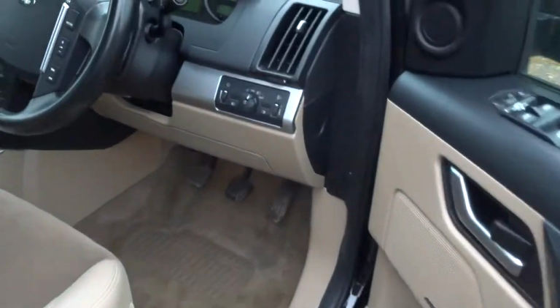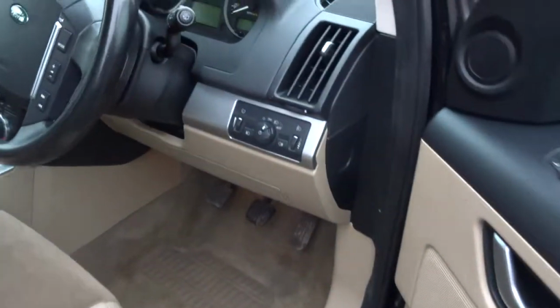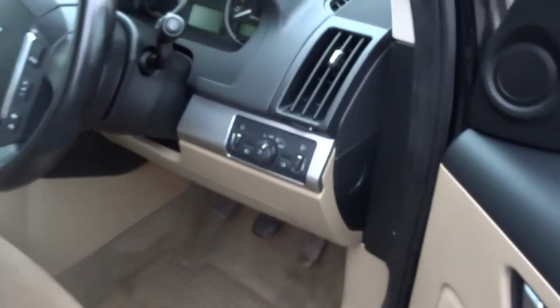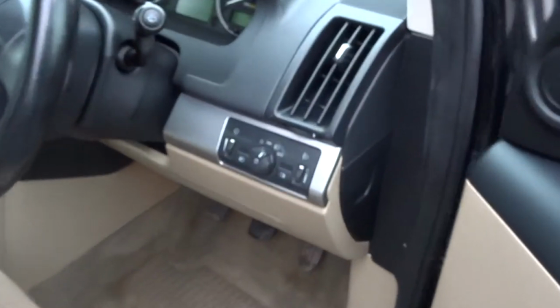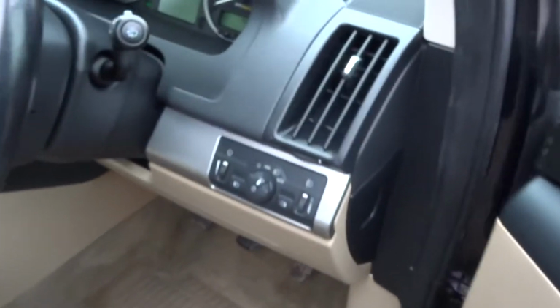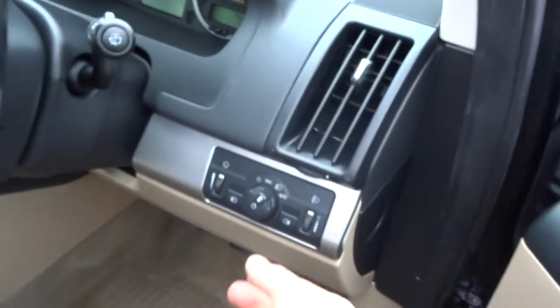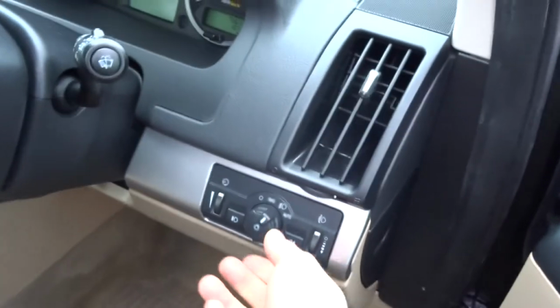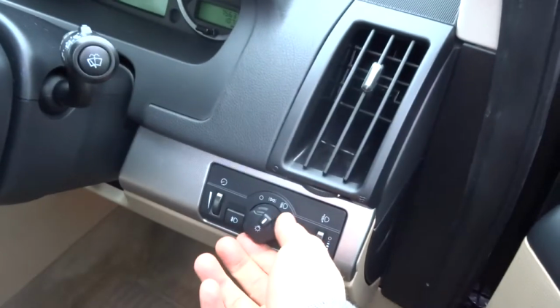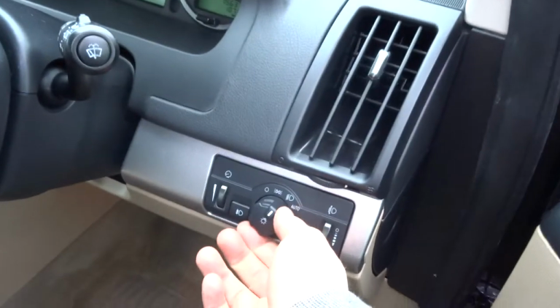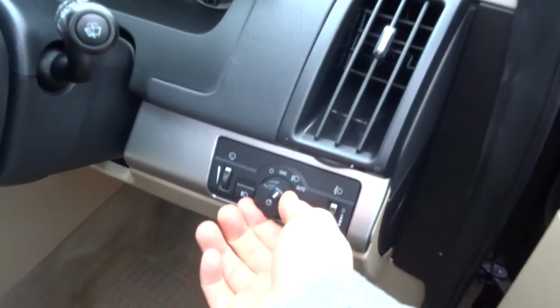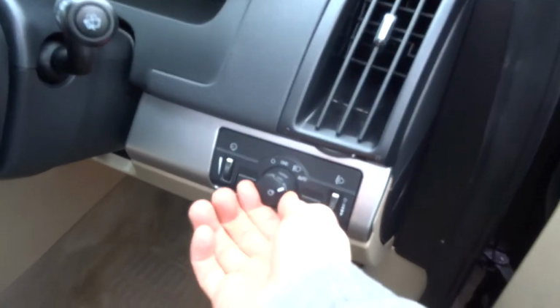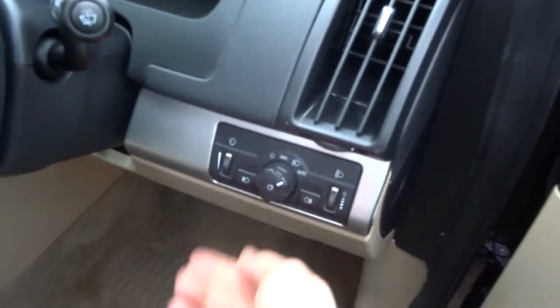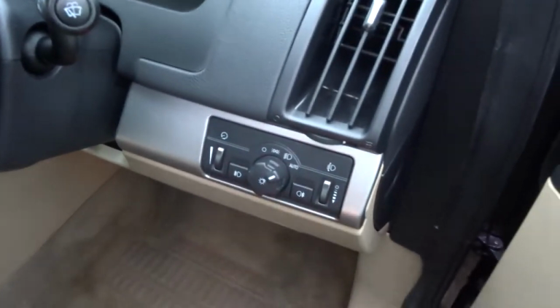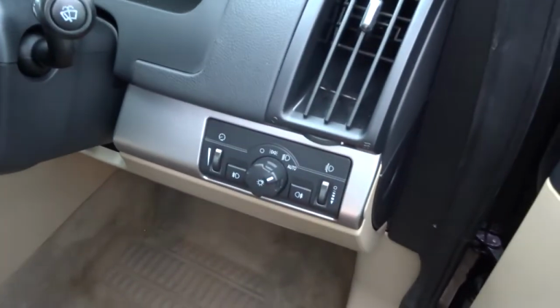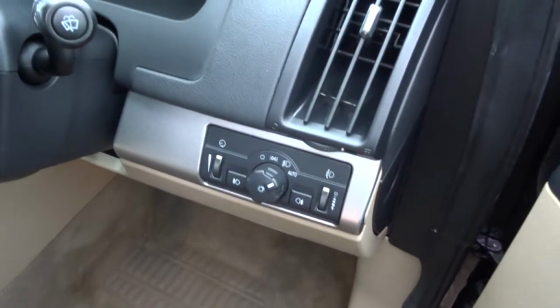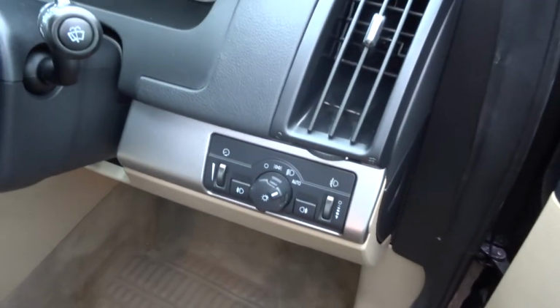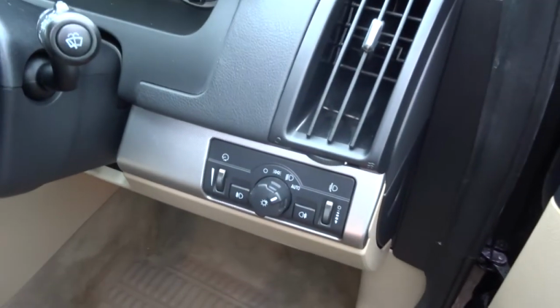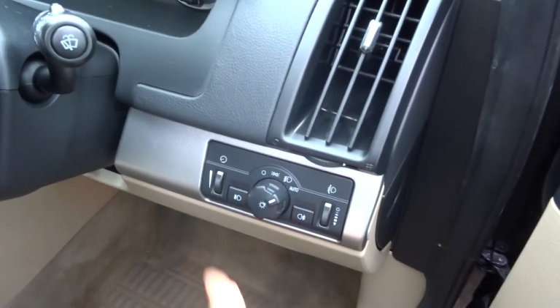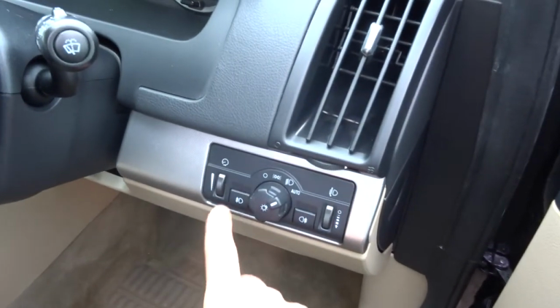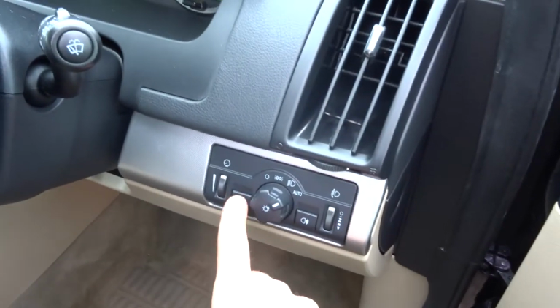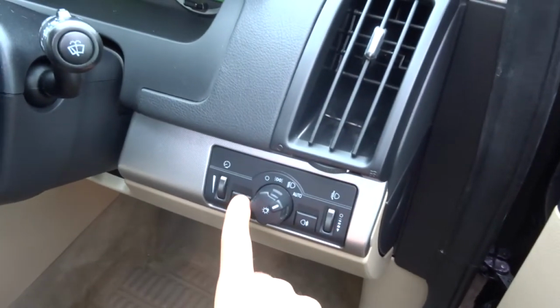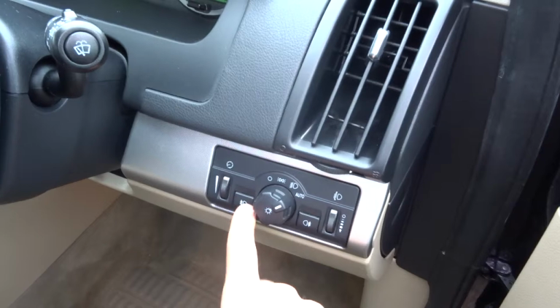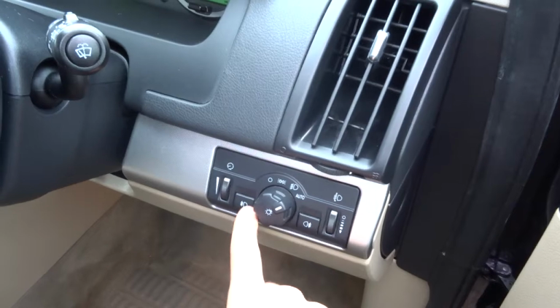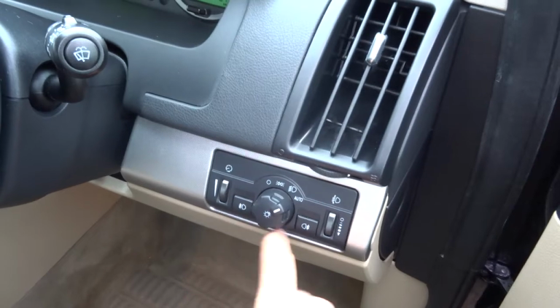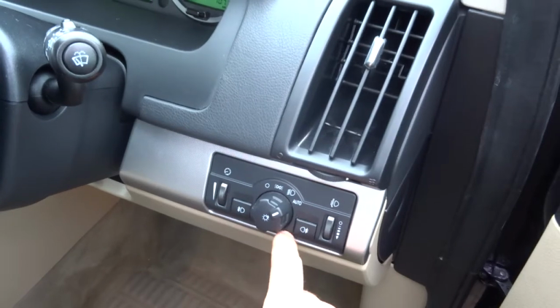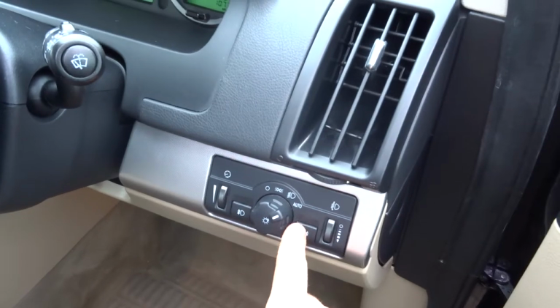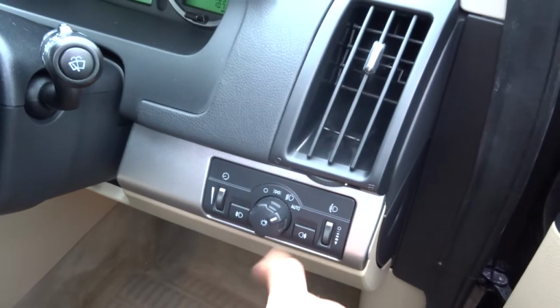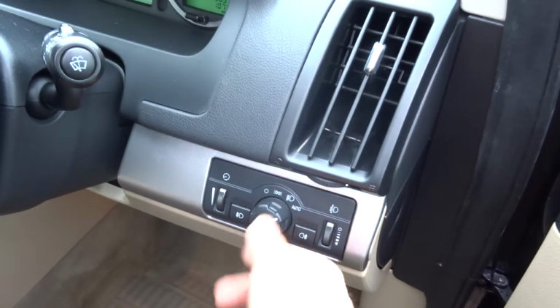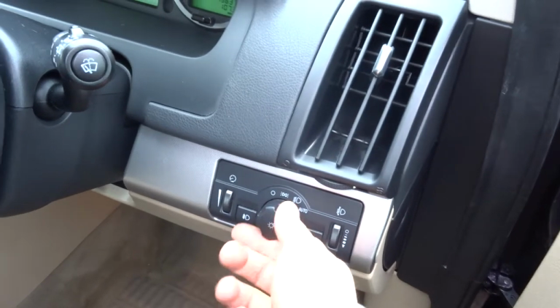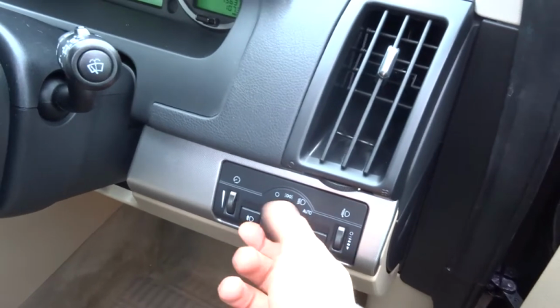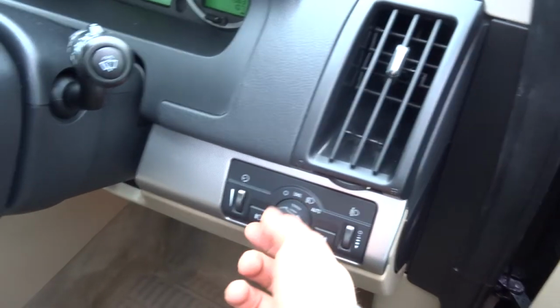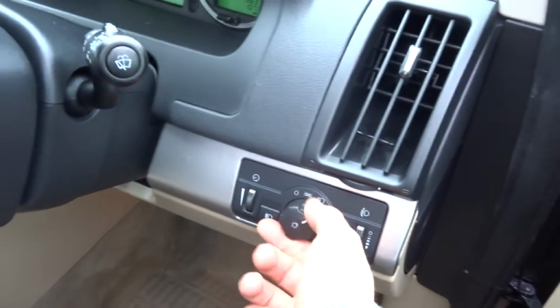Automatic headlights — just pop it to auto and just worry about your main beams. Front and rear fog lights as well.